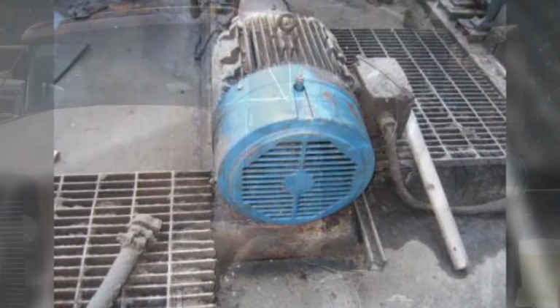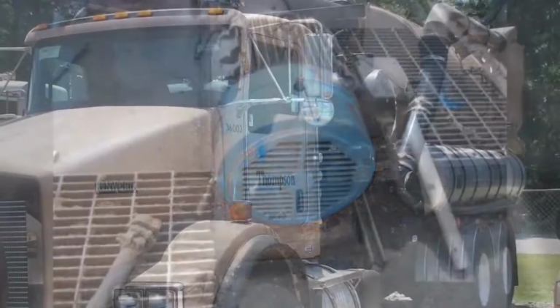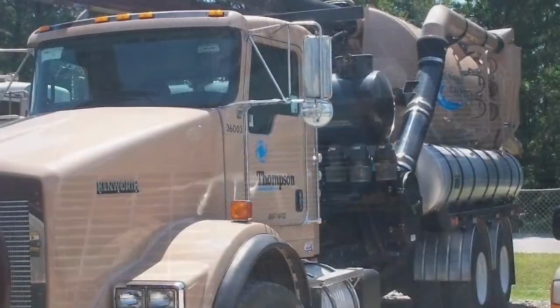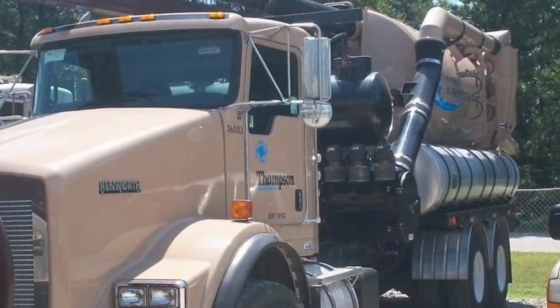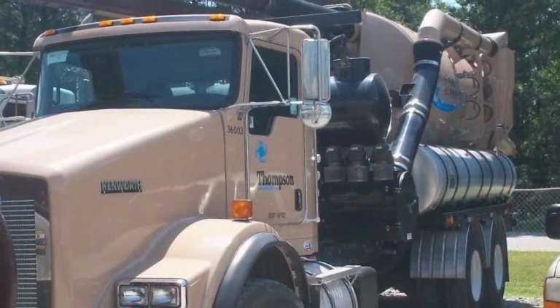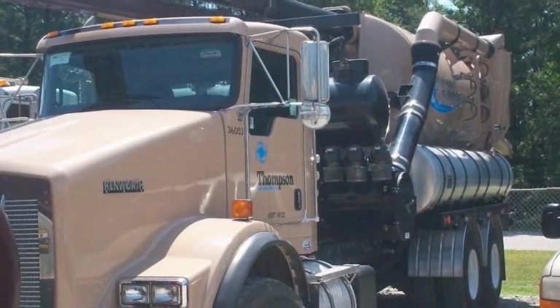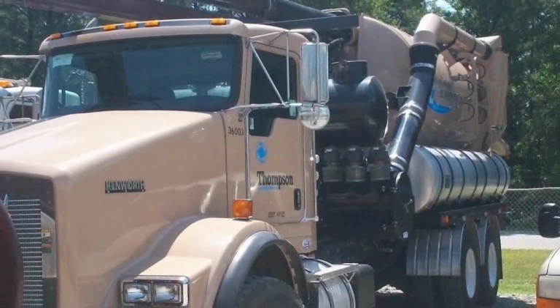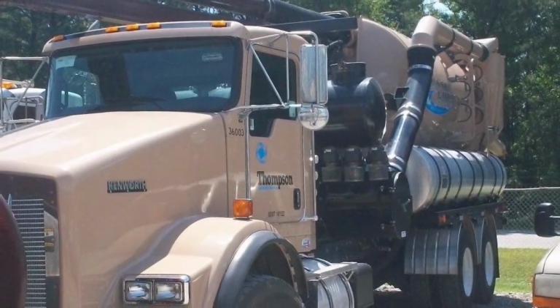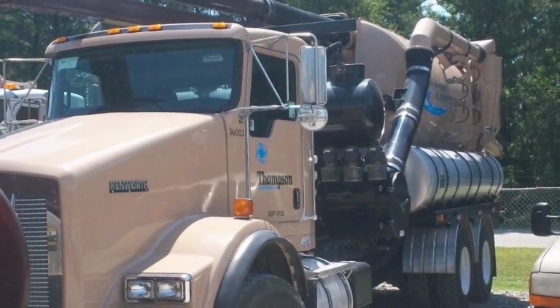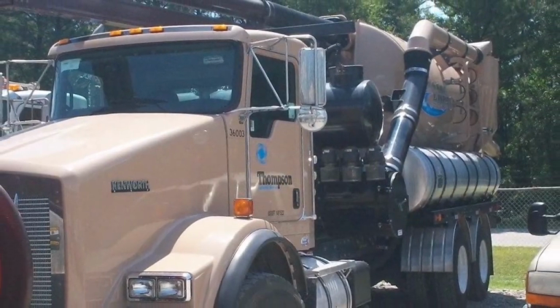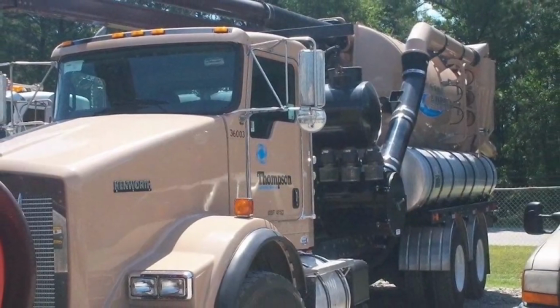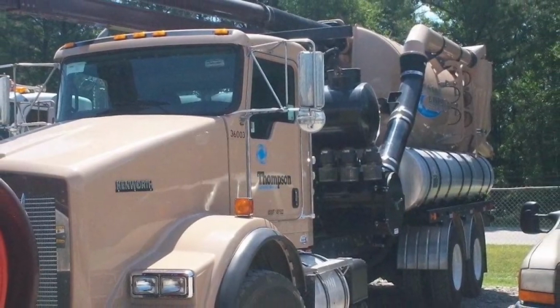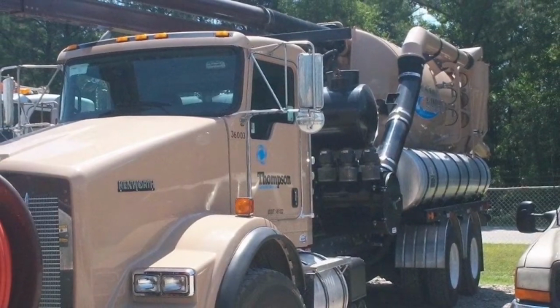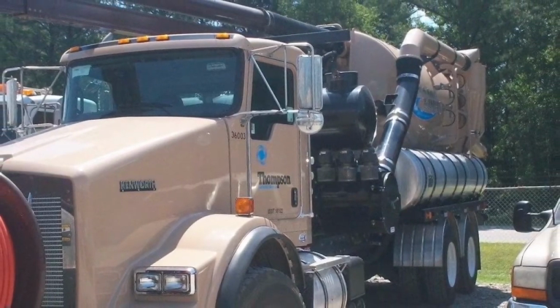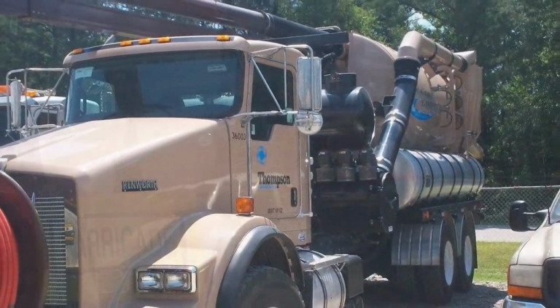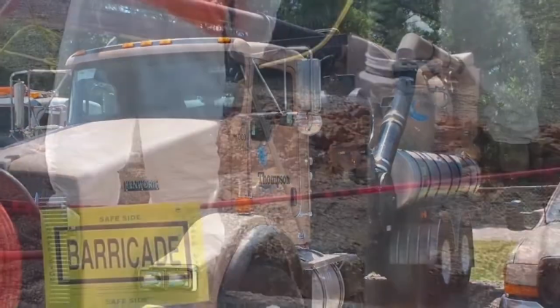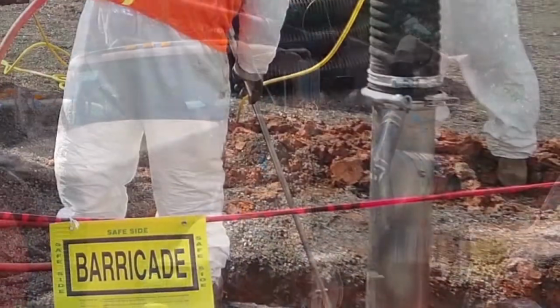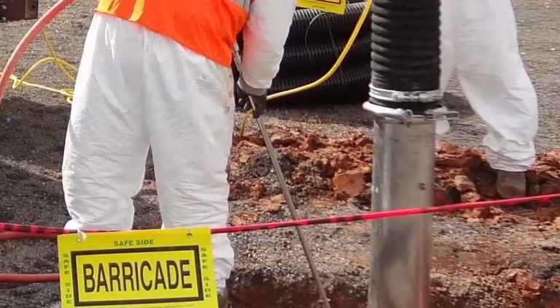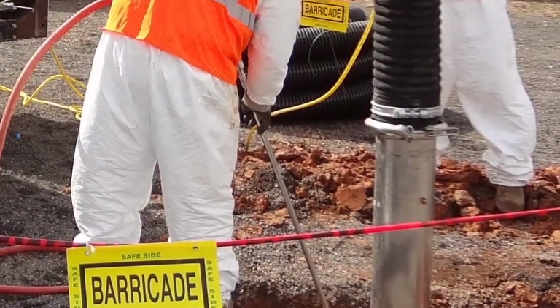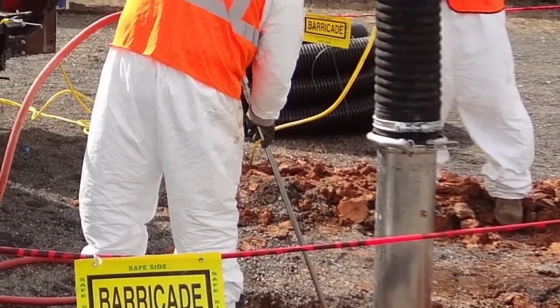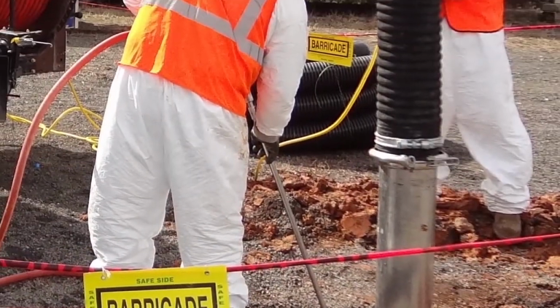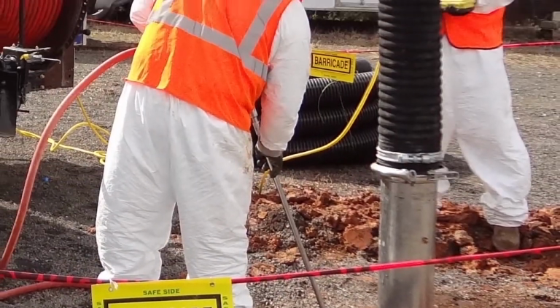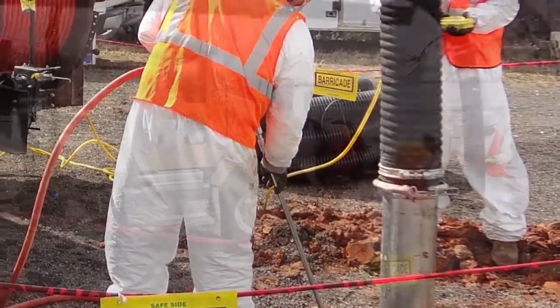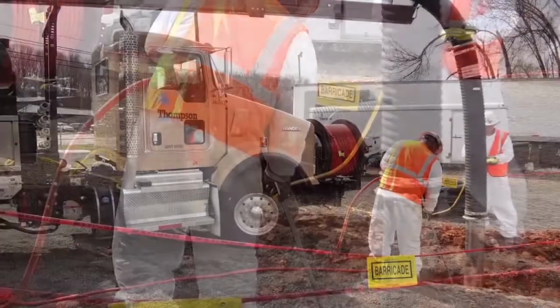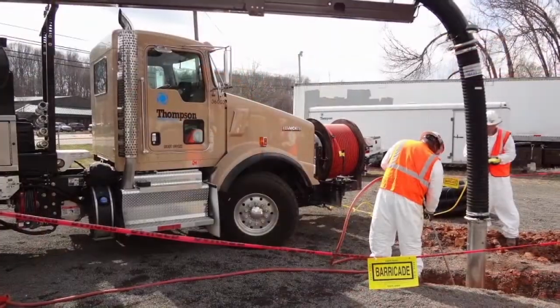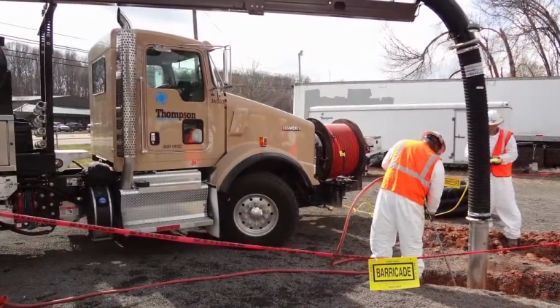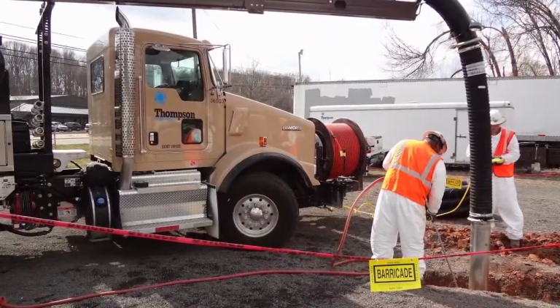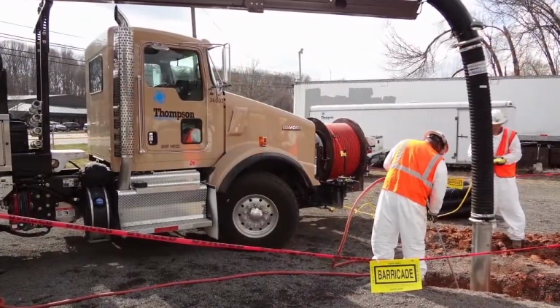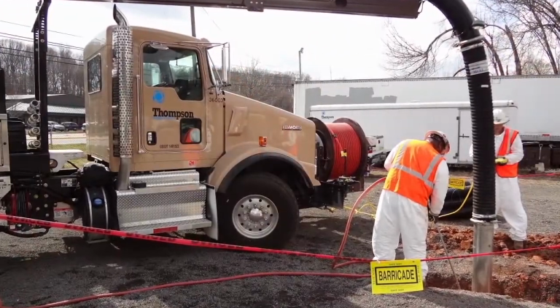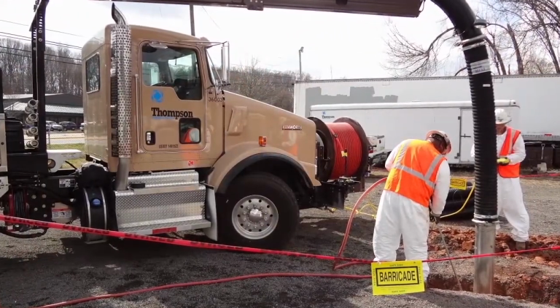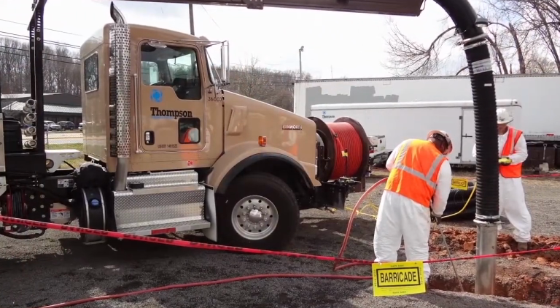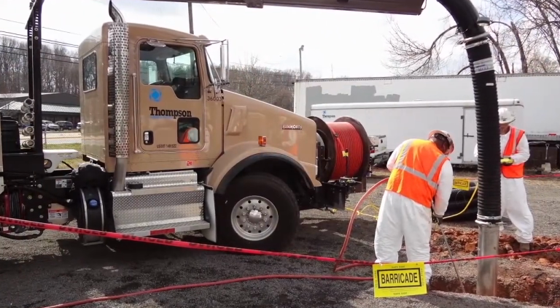We solve your sensitive excavation challenges with our SafeDig pneumatic and hydro vacuum excavation services.